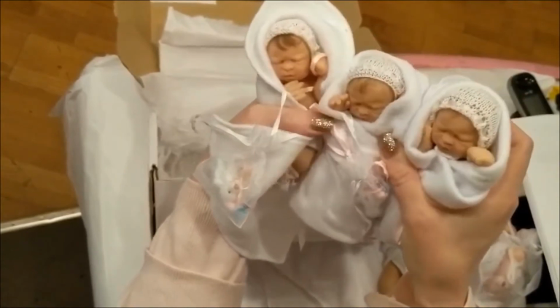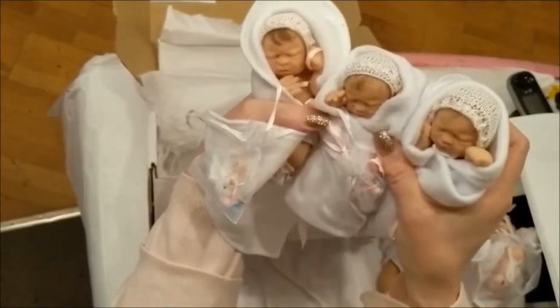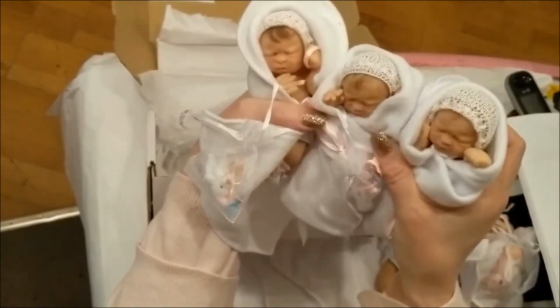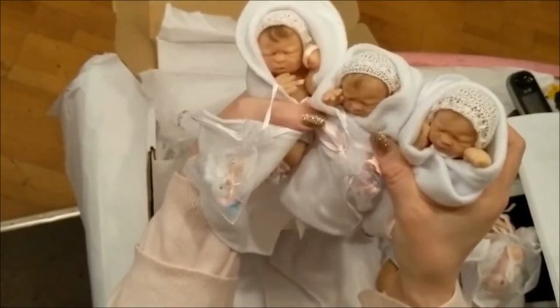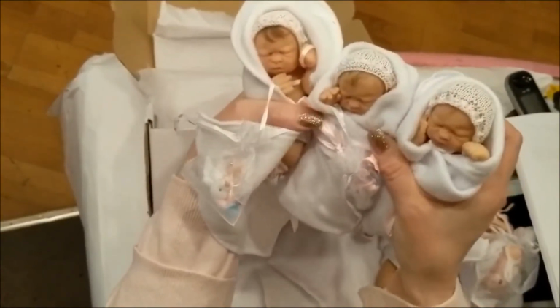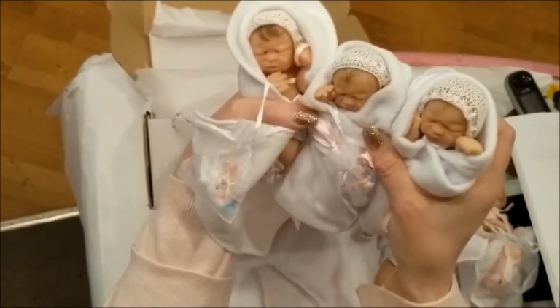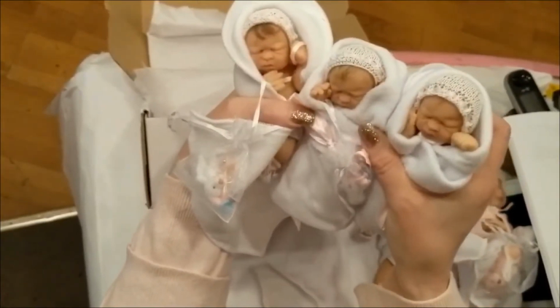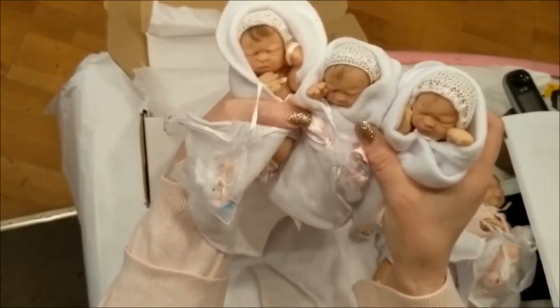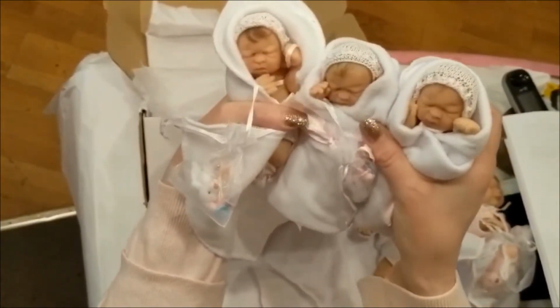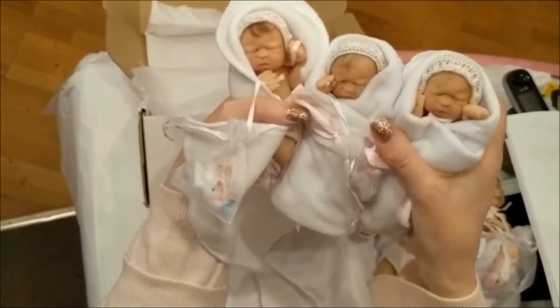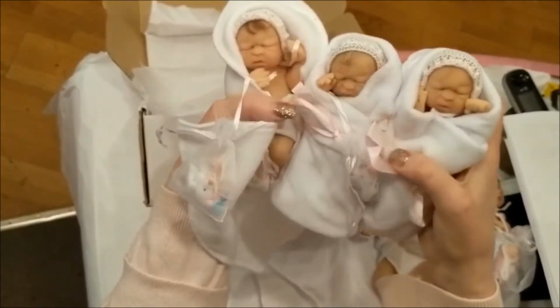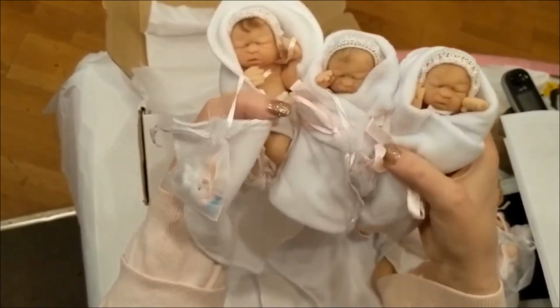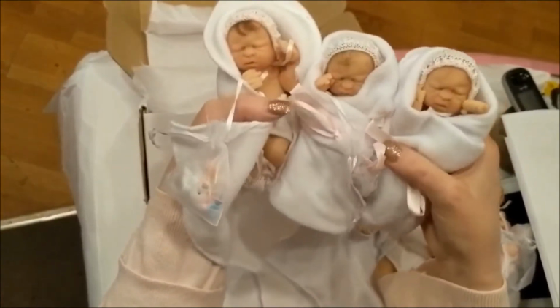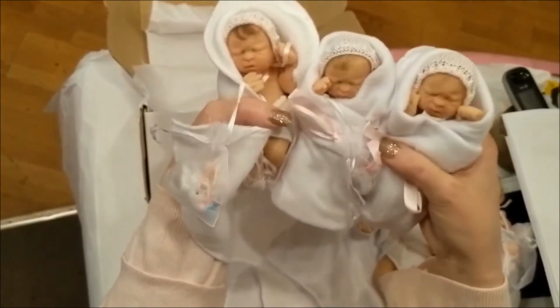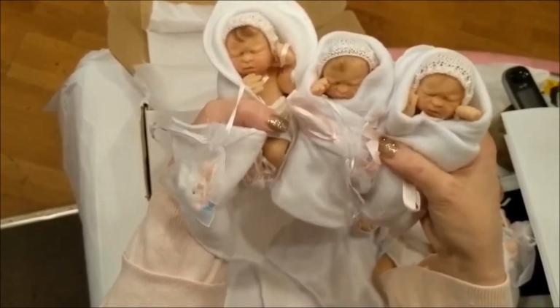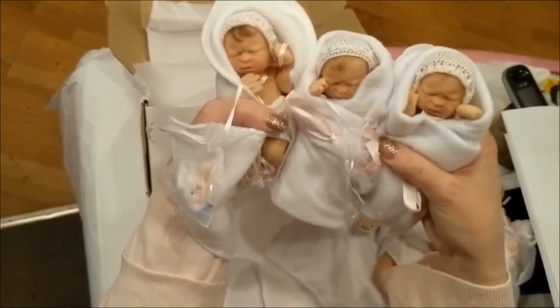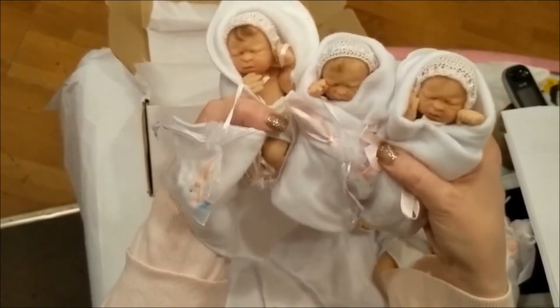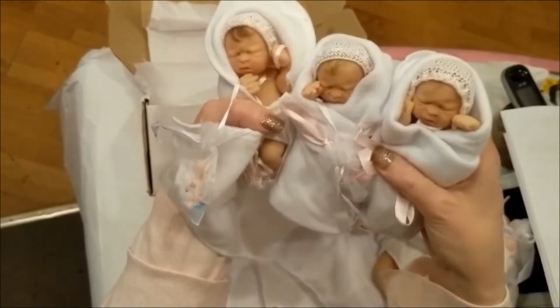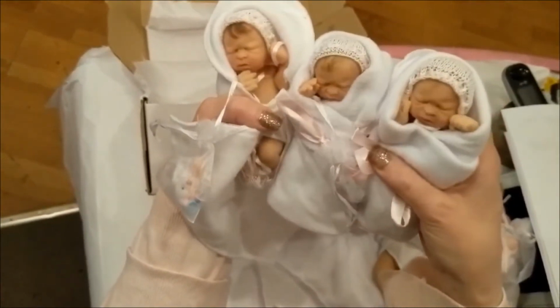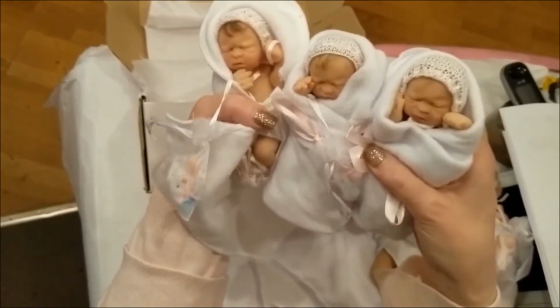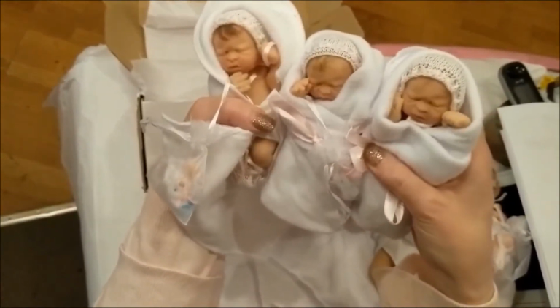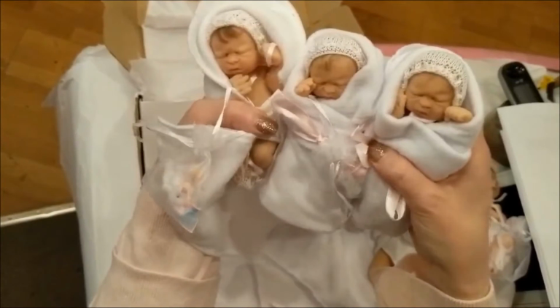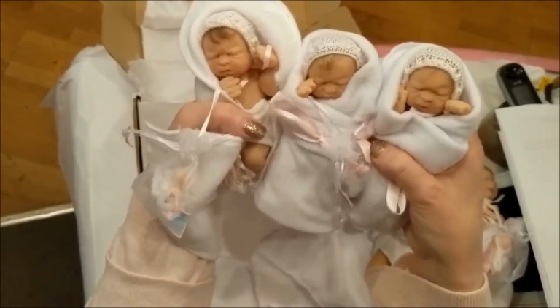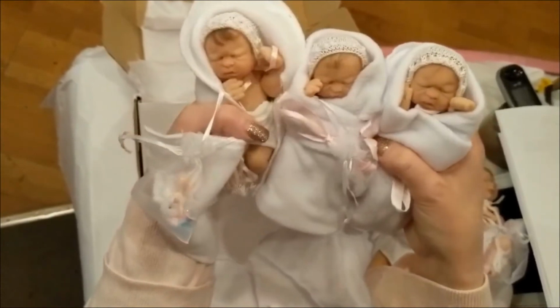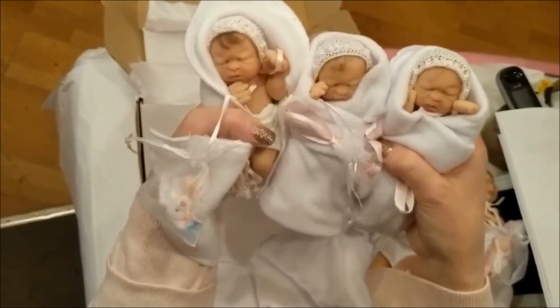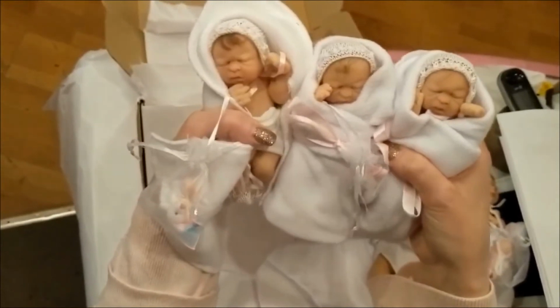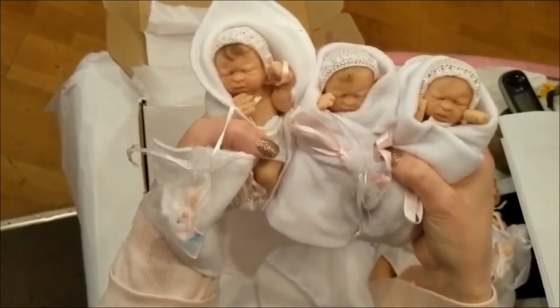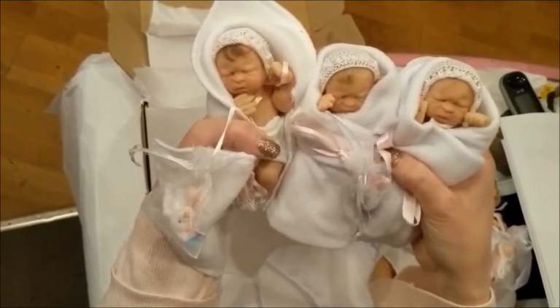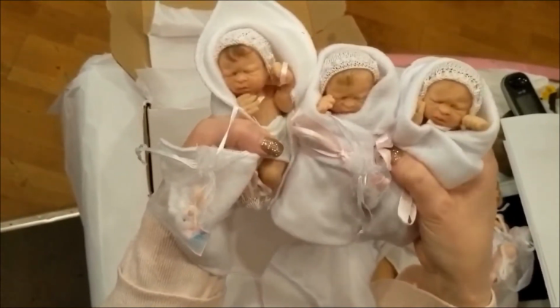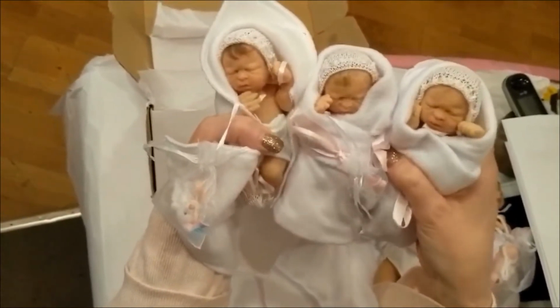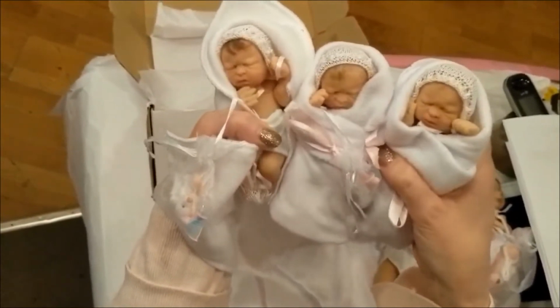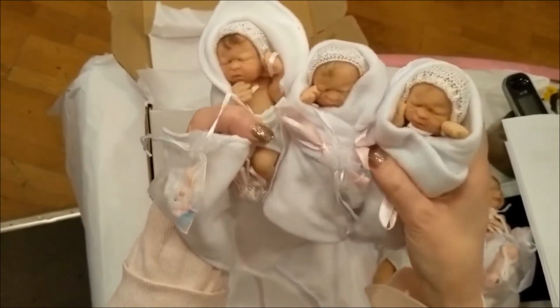So come along and have a cuddle, and come and see these great silicone babies along with all our other babies, which will be shown in another video.